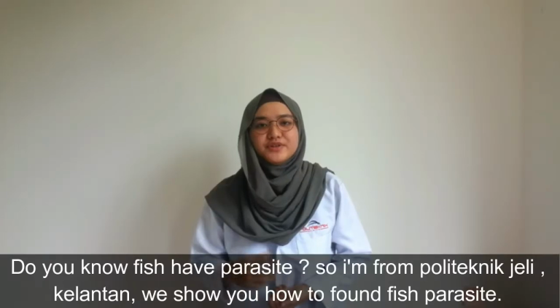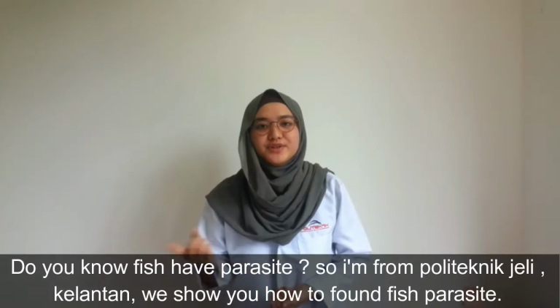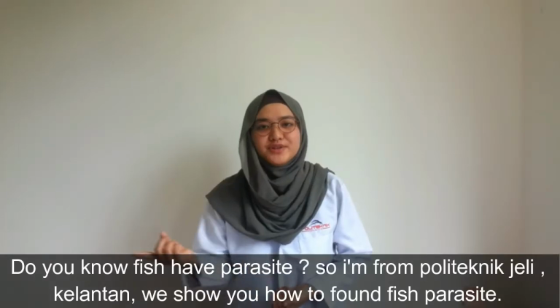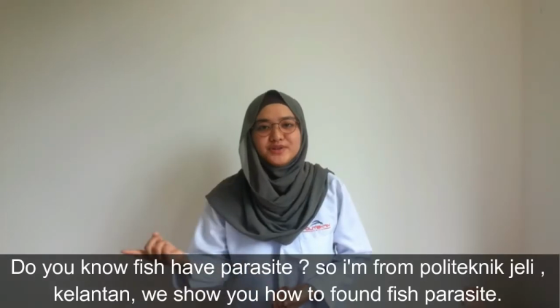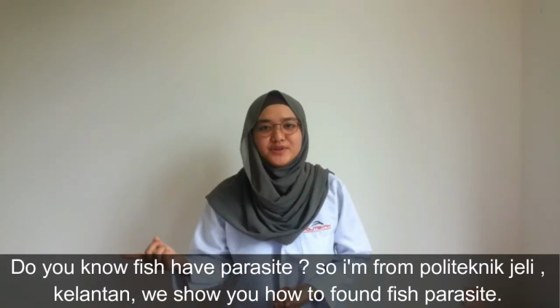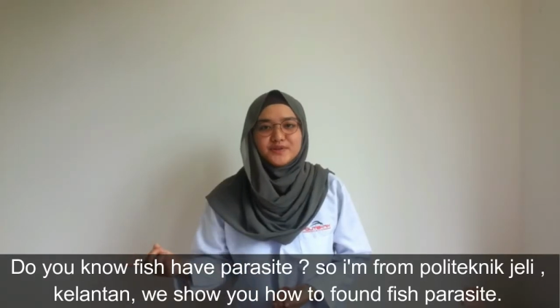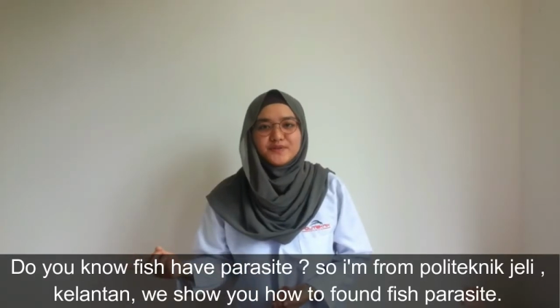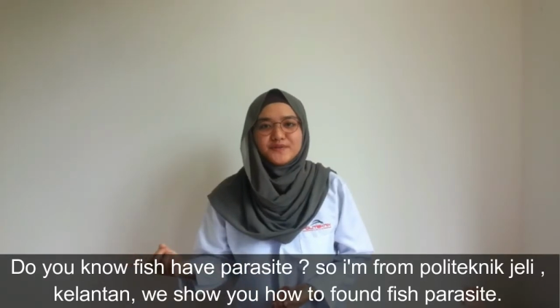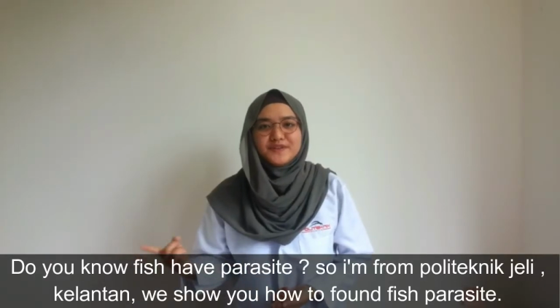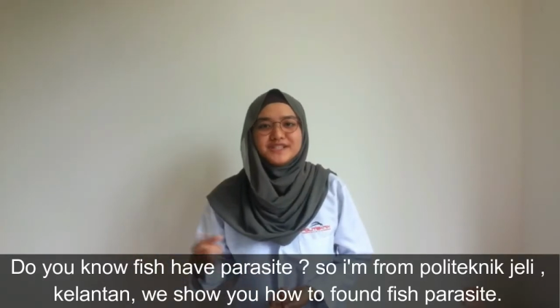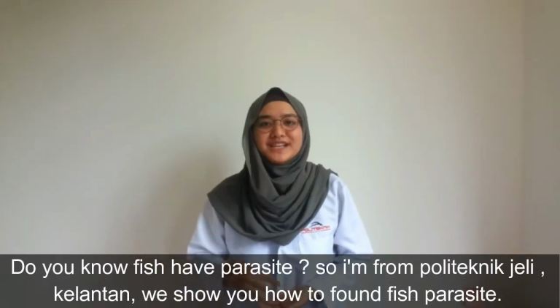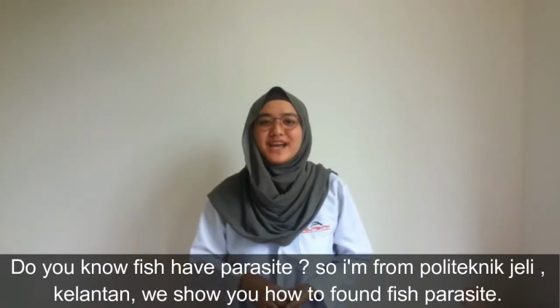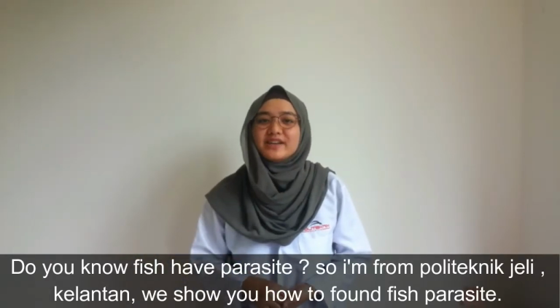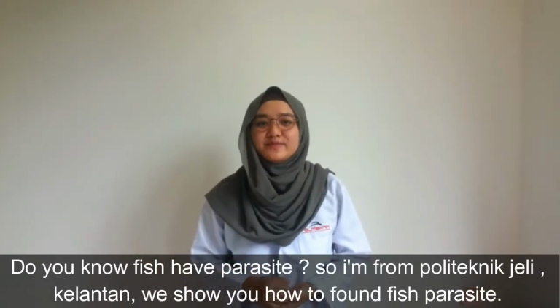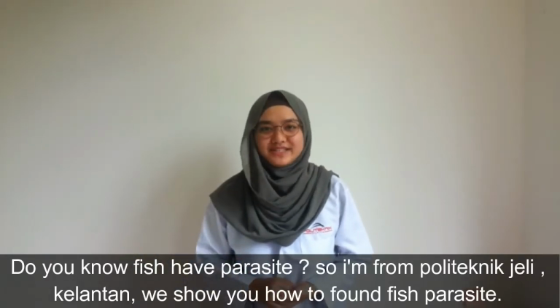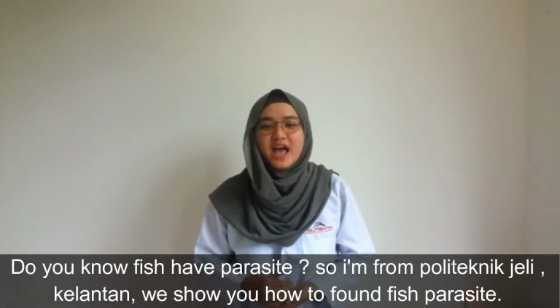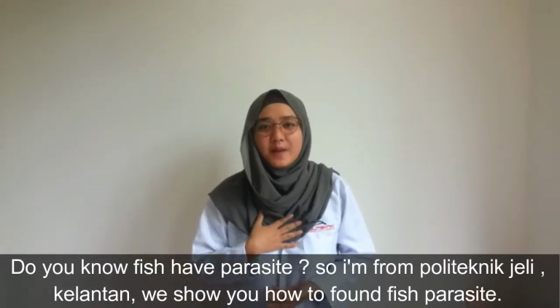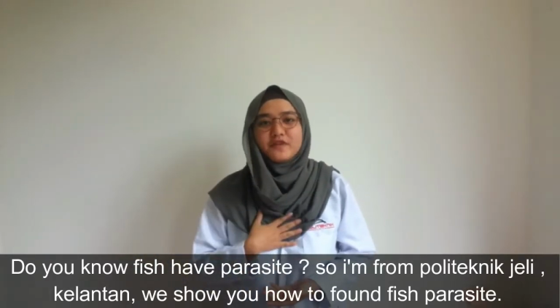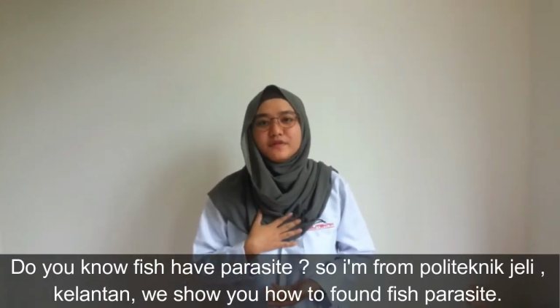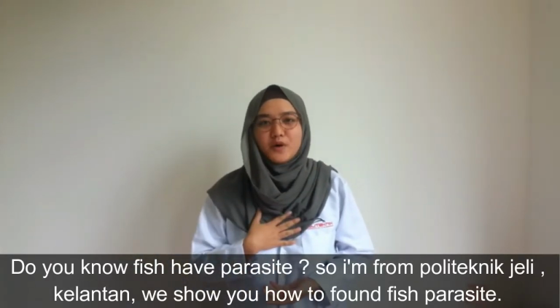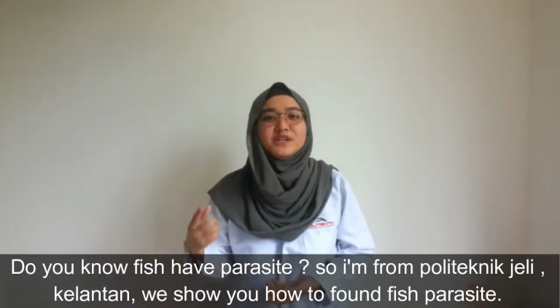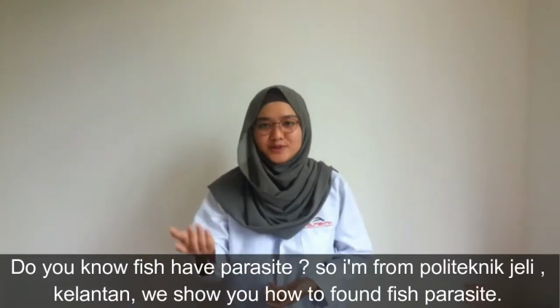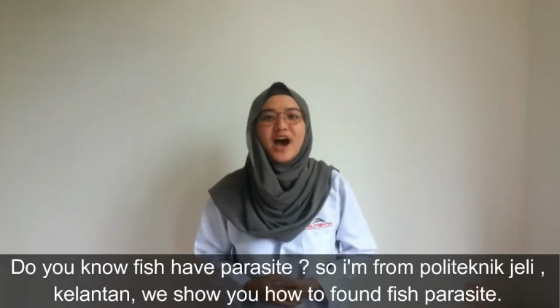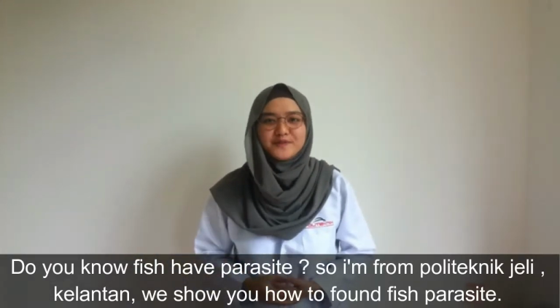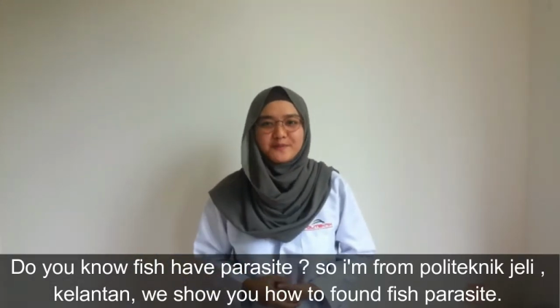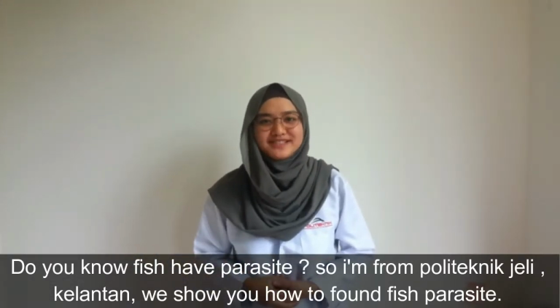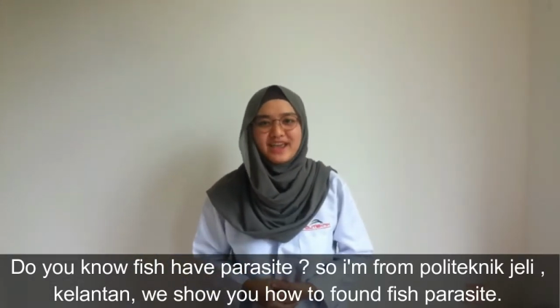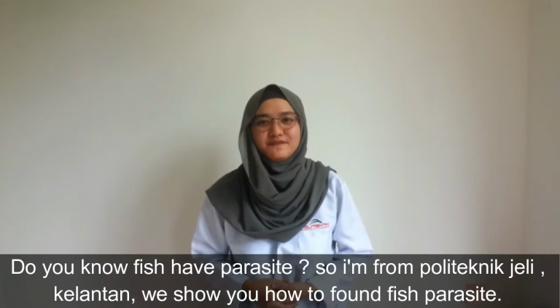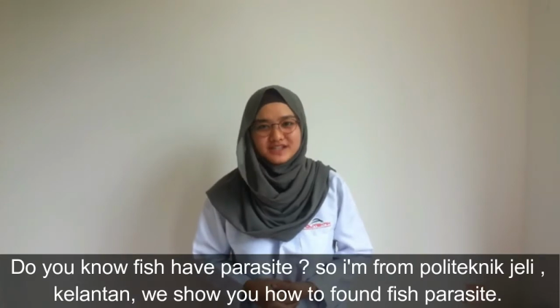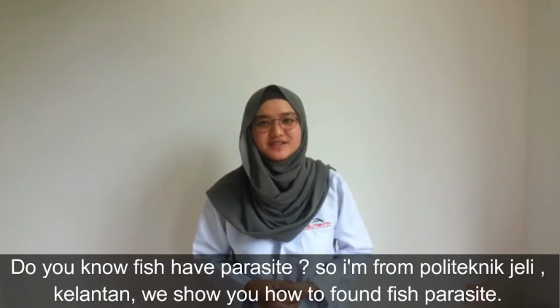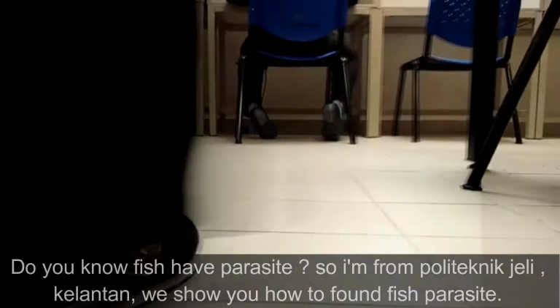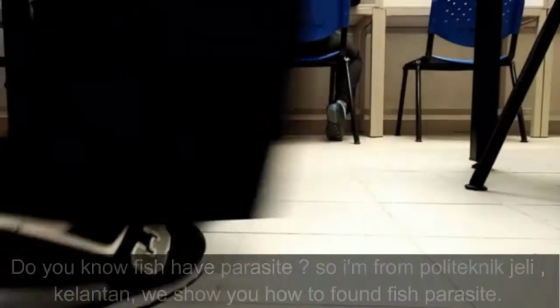Do you know fish have parasites? I am from Polytechnic, Chili, Kelantan. We will show you how to find fish parasites.